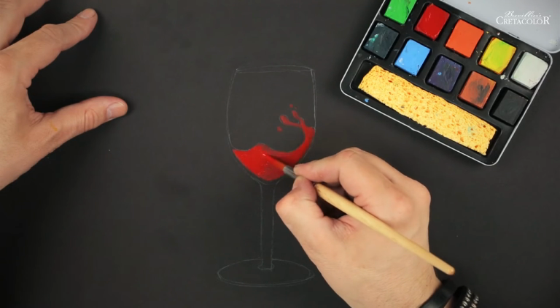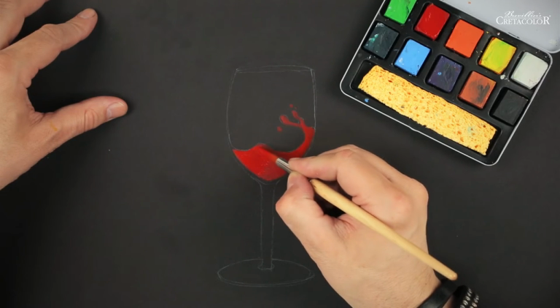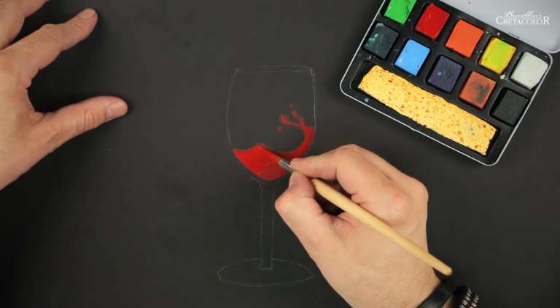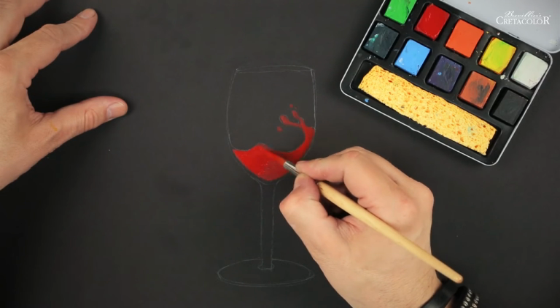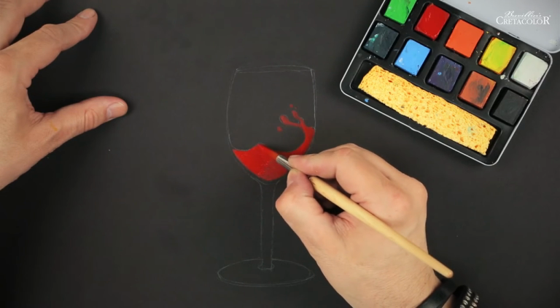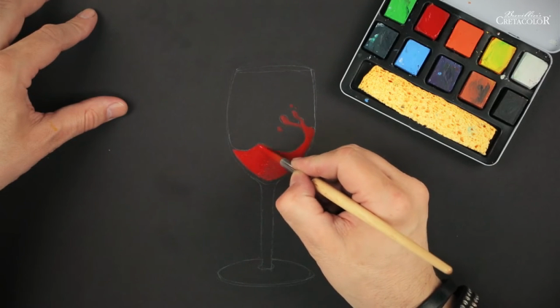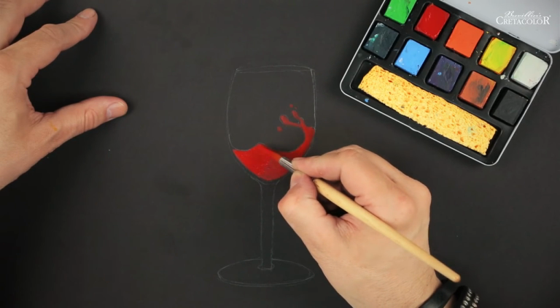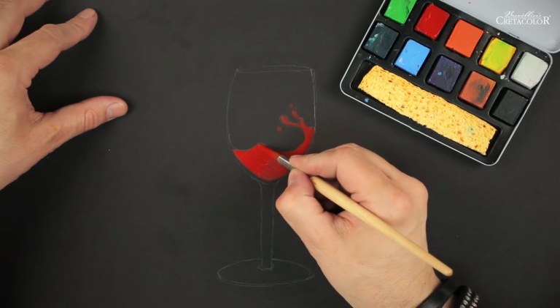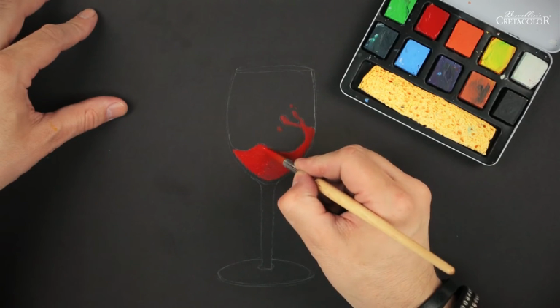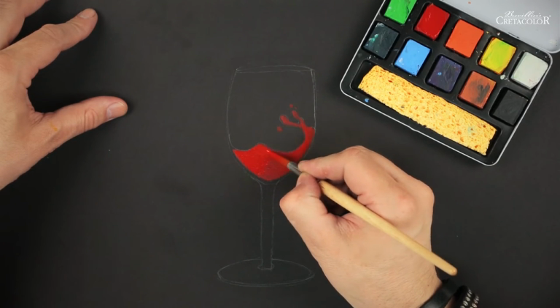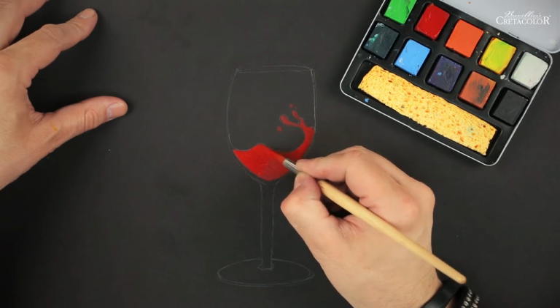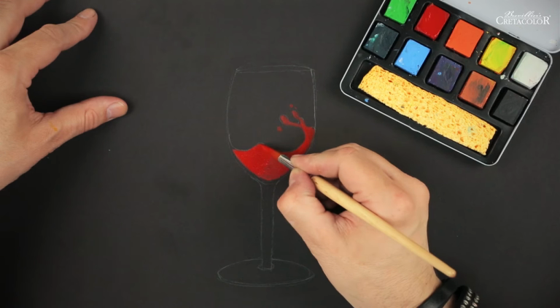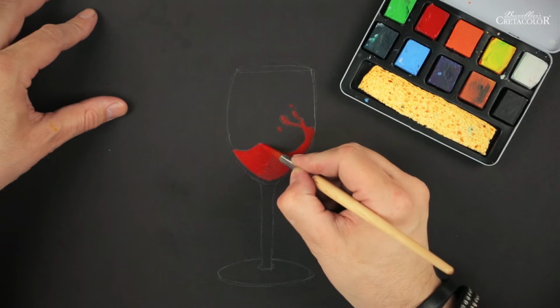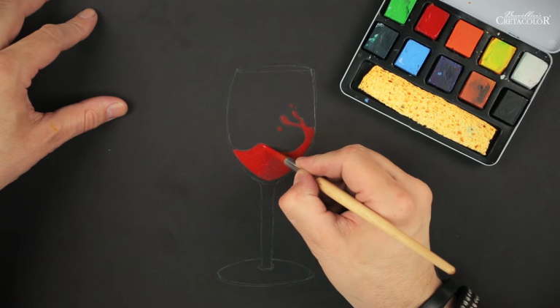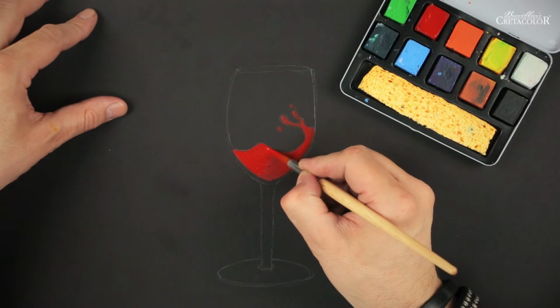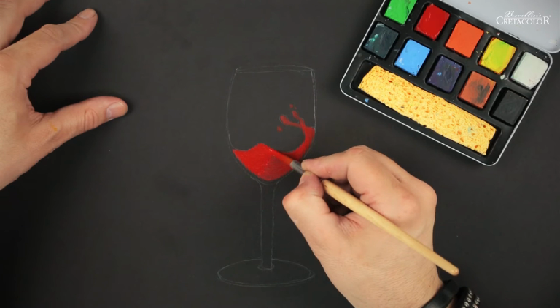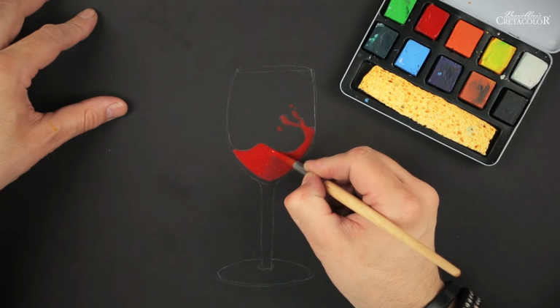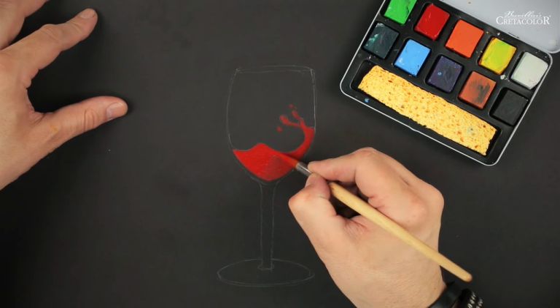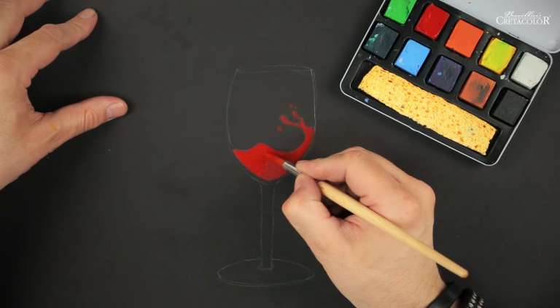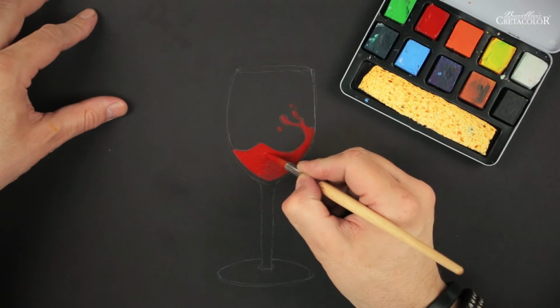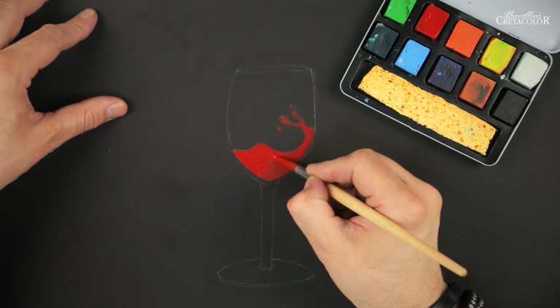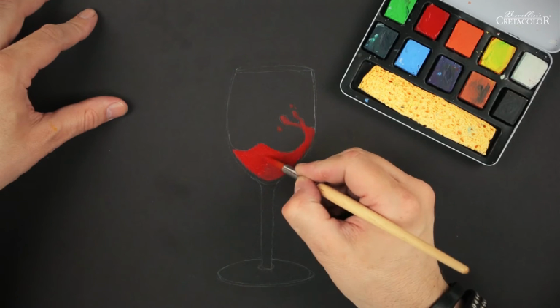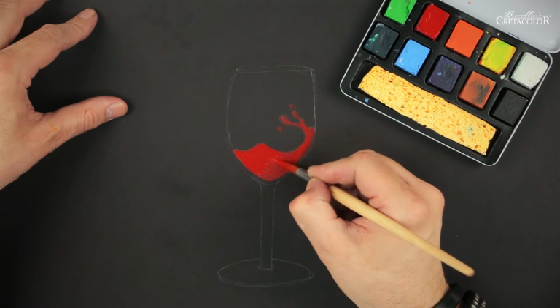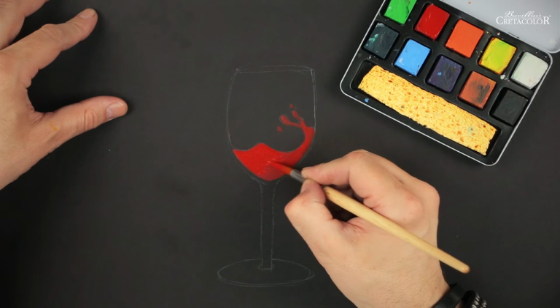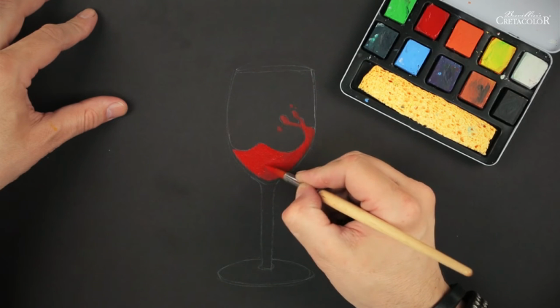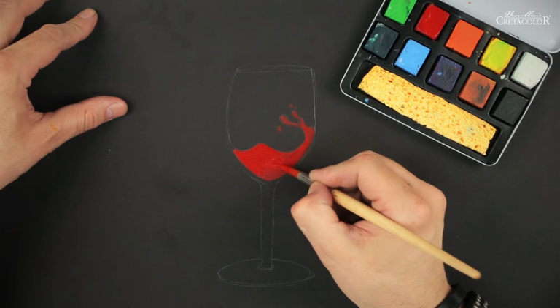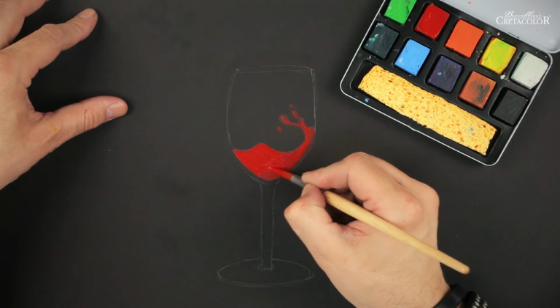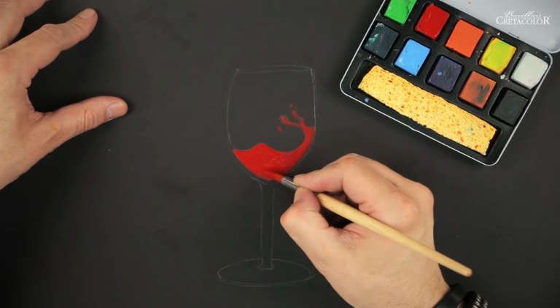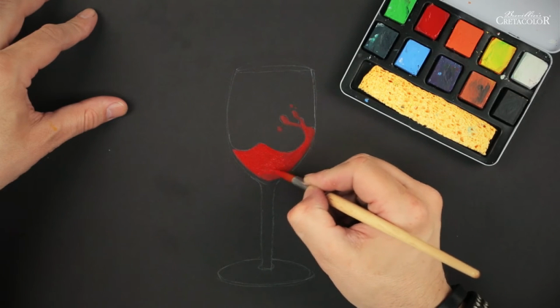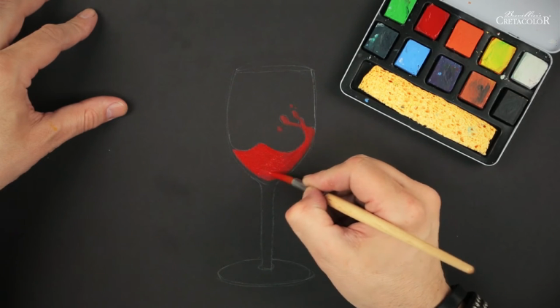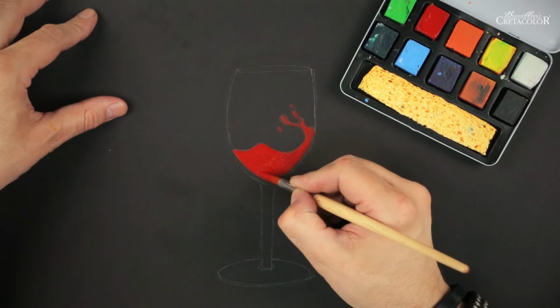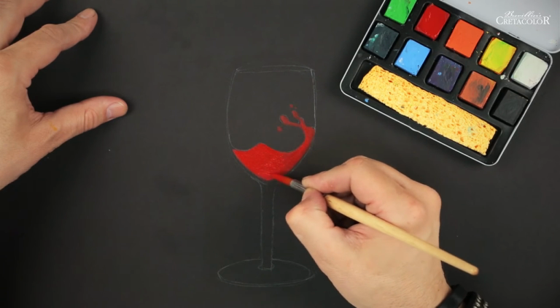Apply it on your paper. Important here: let it dry properly. Otherwise you might take off the previous layer.